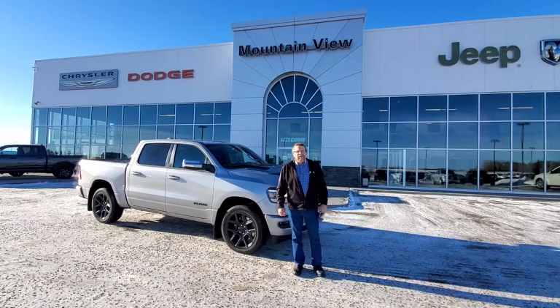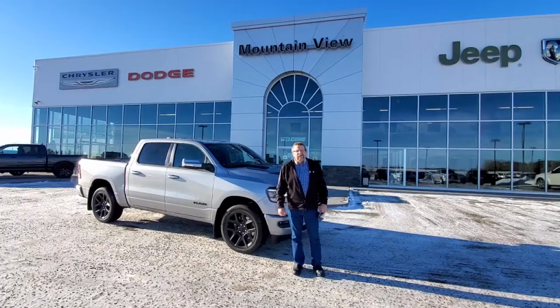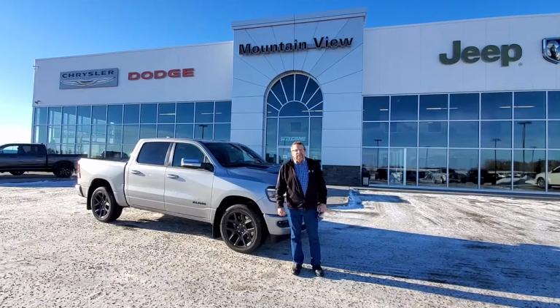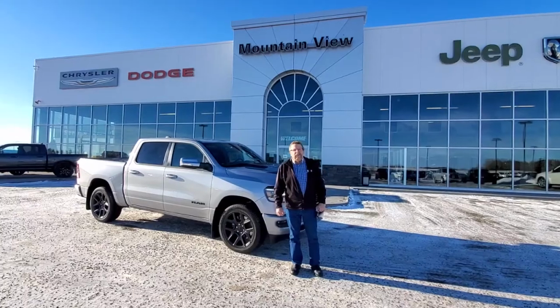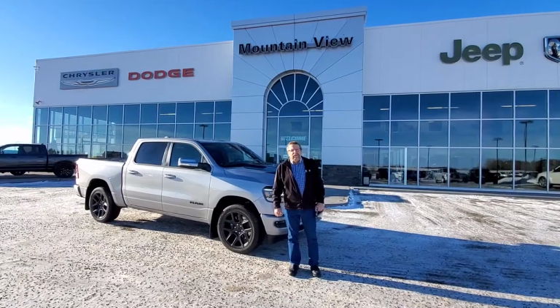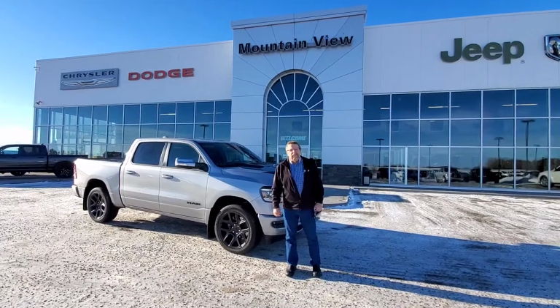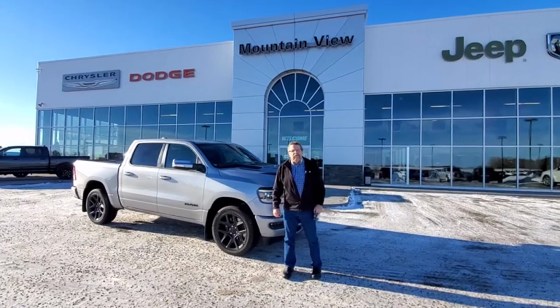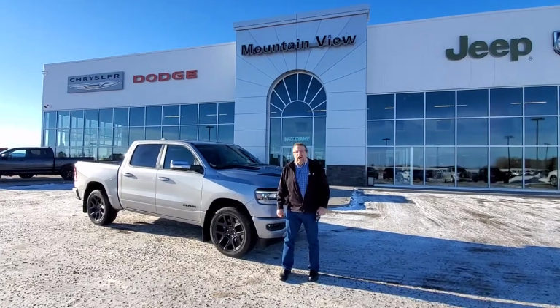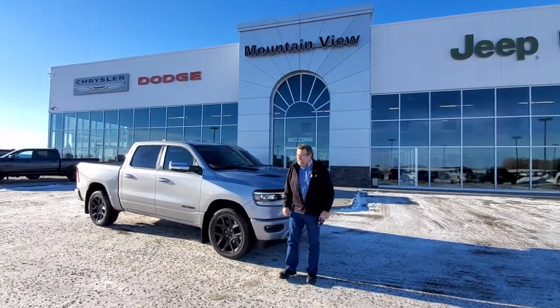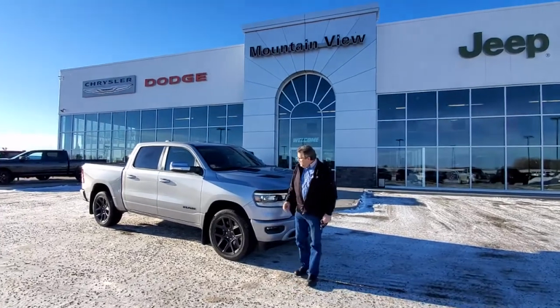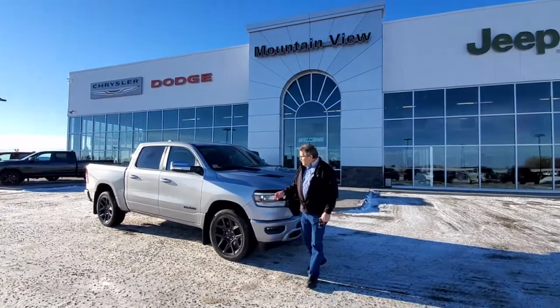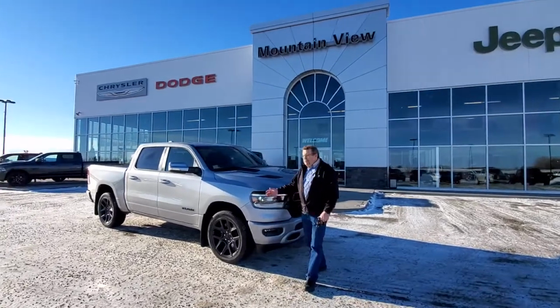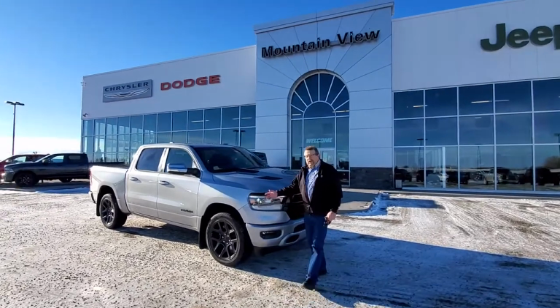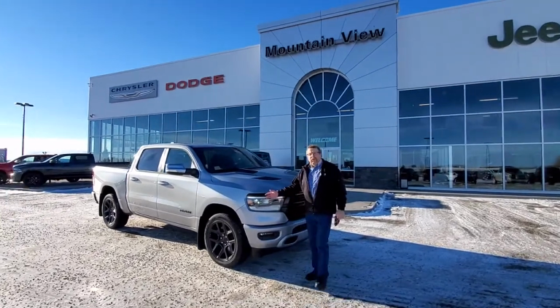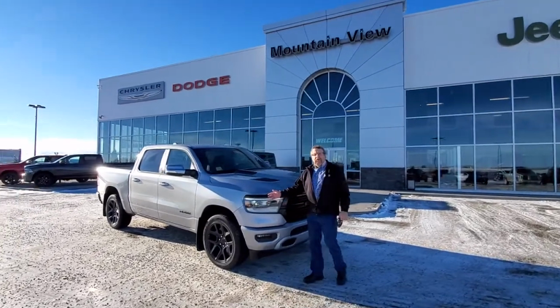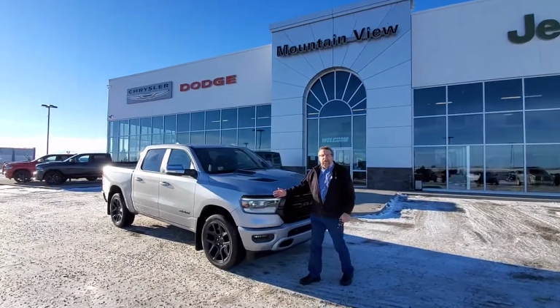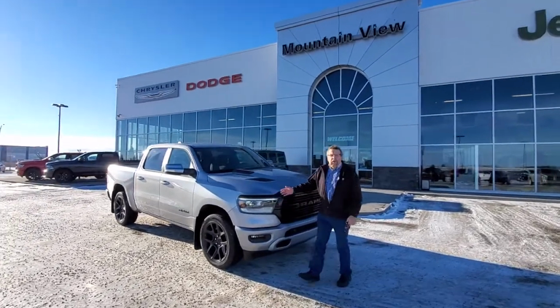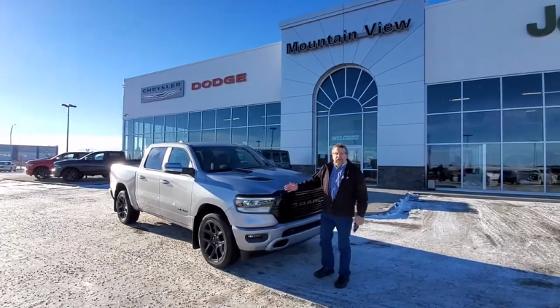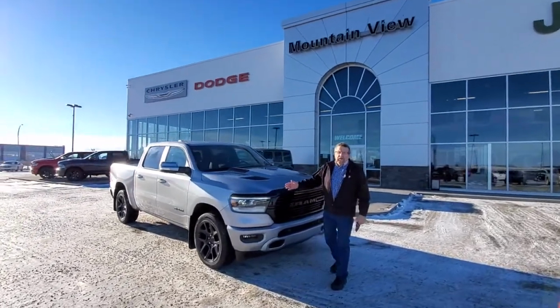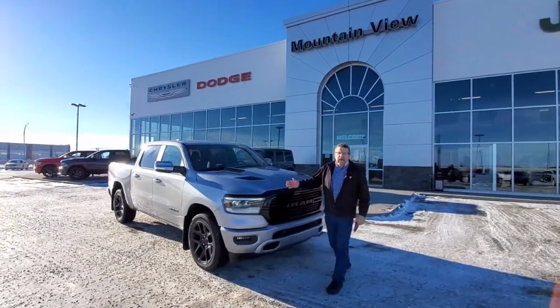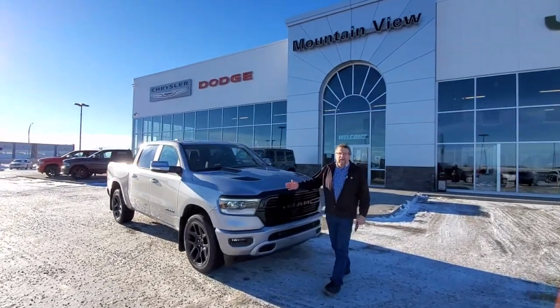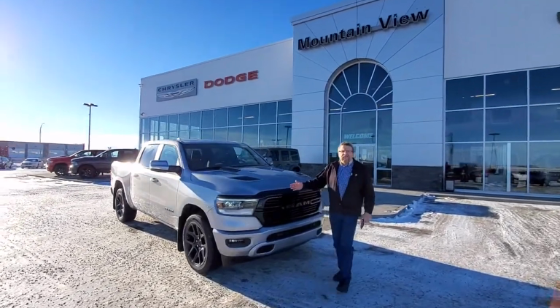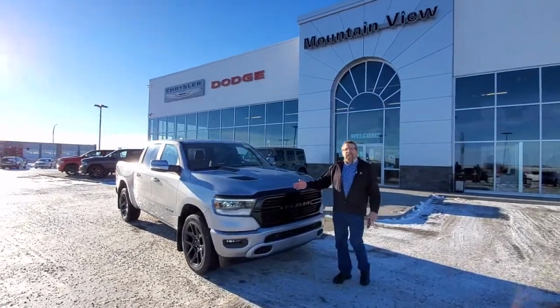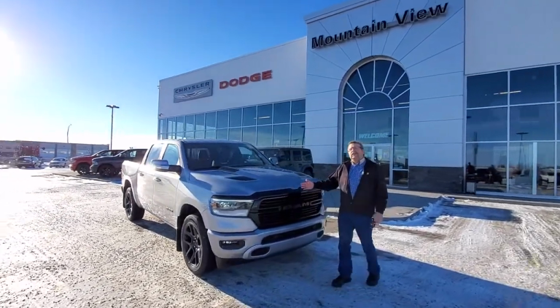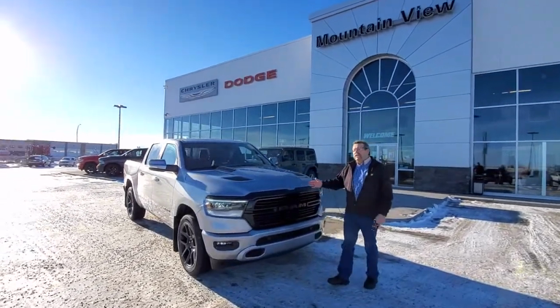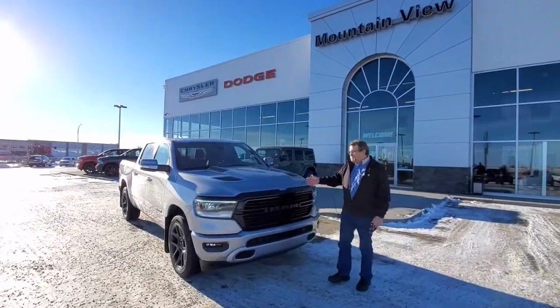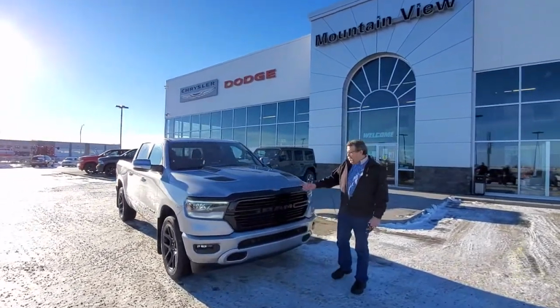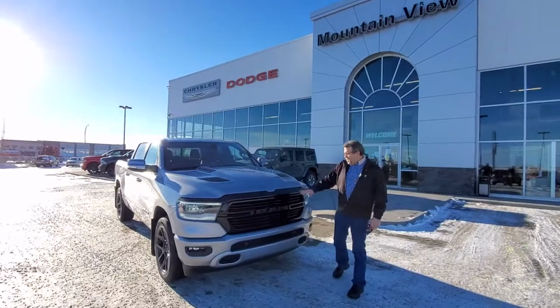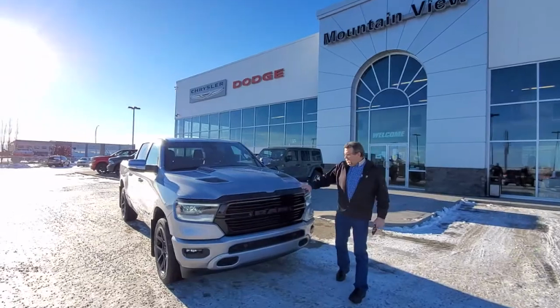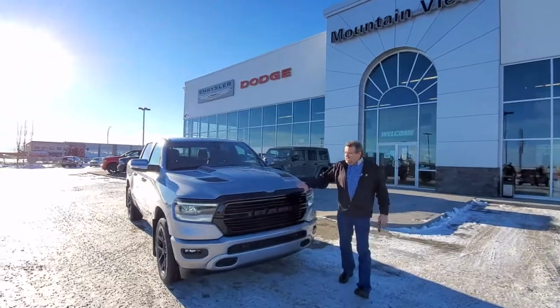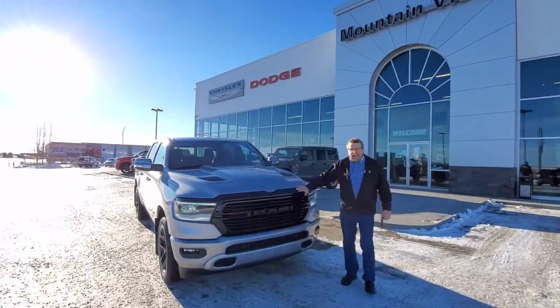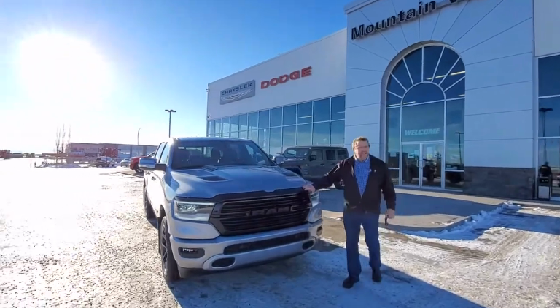Hey everybody, Steve McFarland here, Mountain View Dodge. Beautiful 2020 Ram 1500 Sport Night Edition.